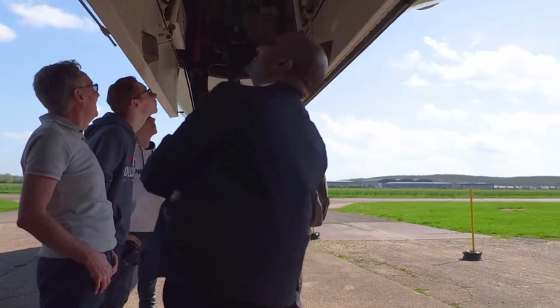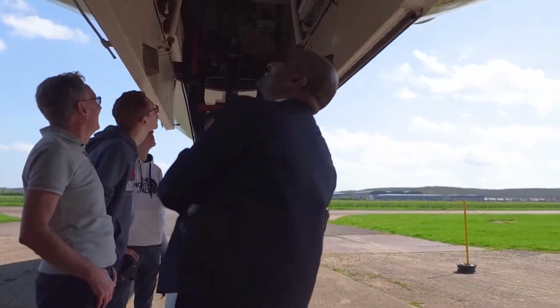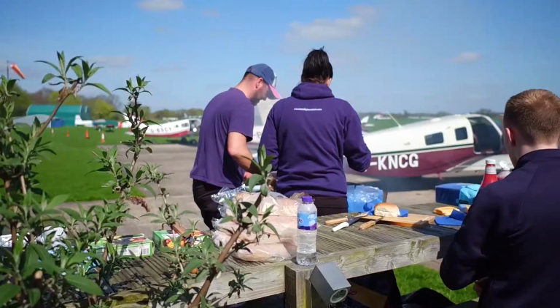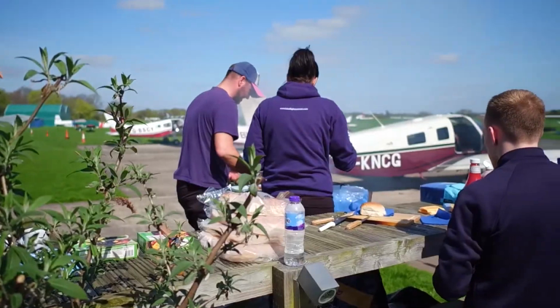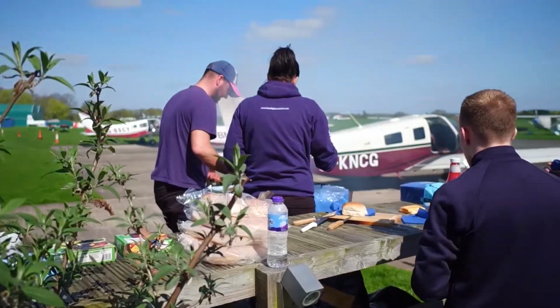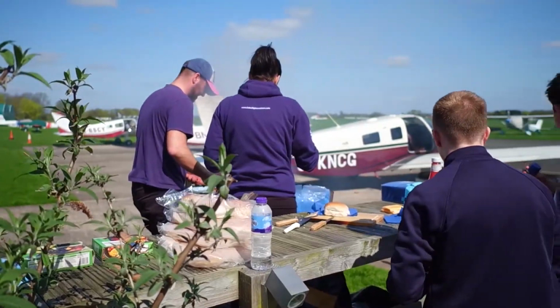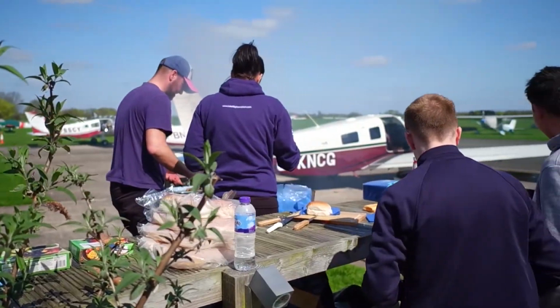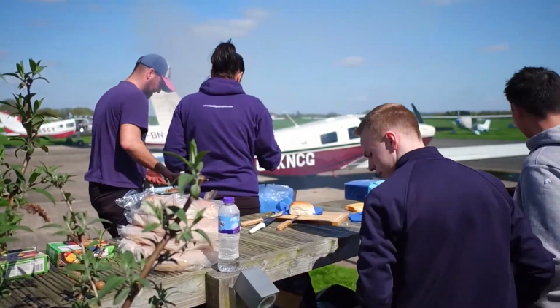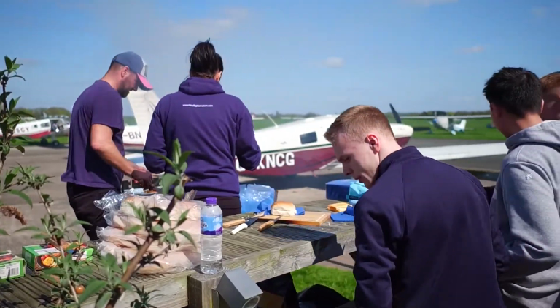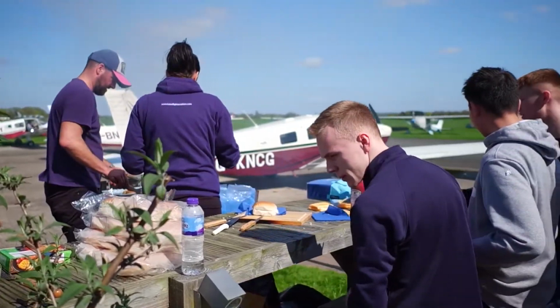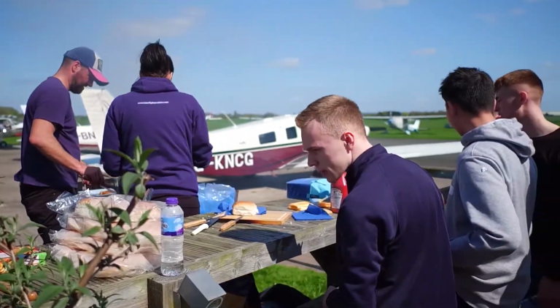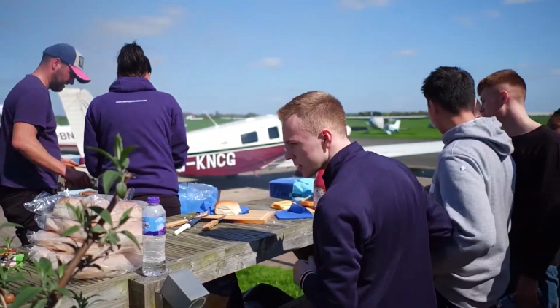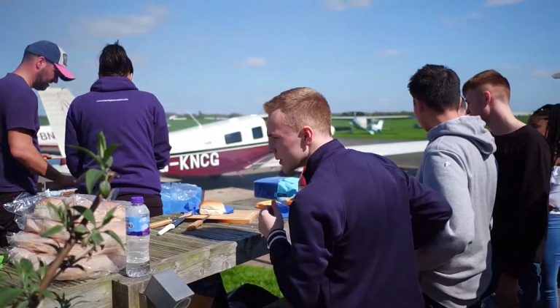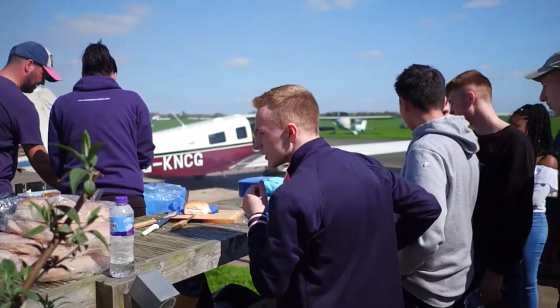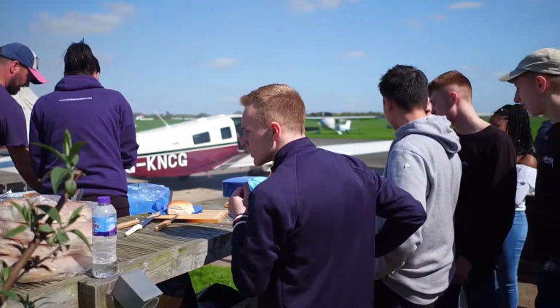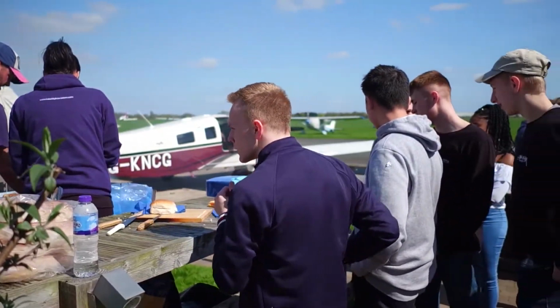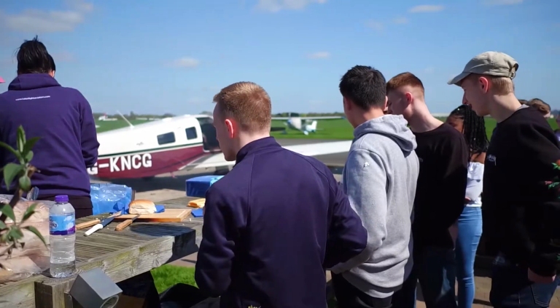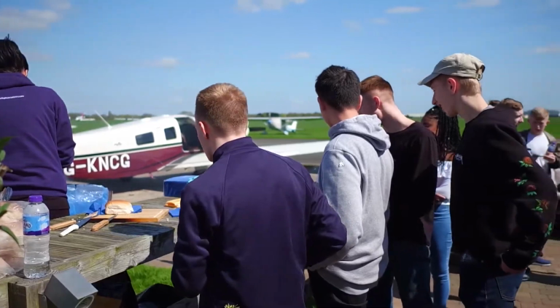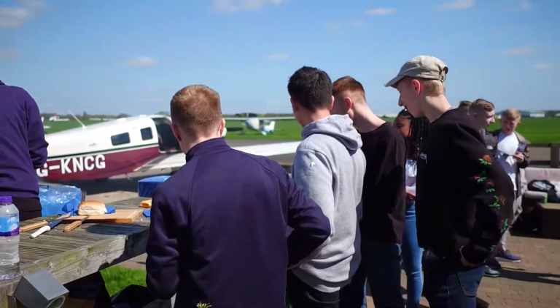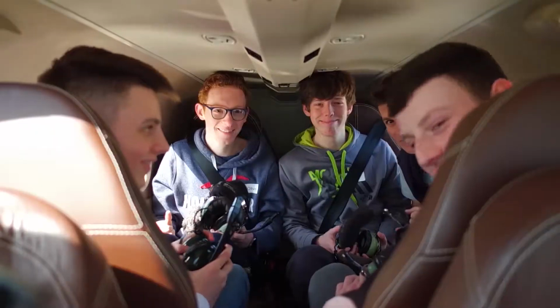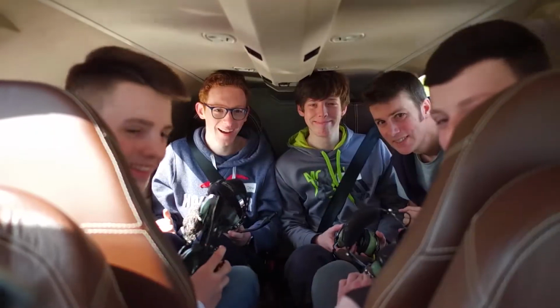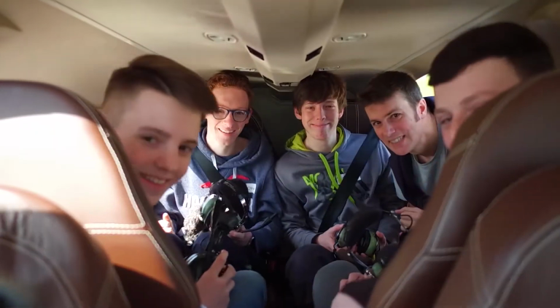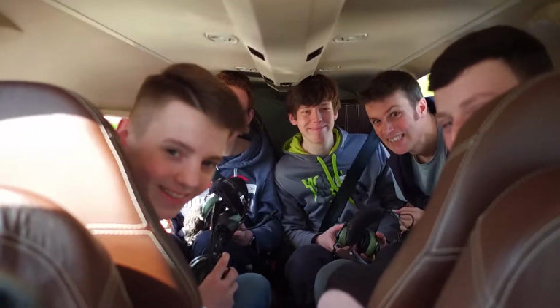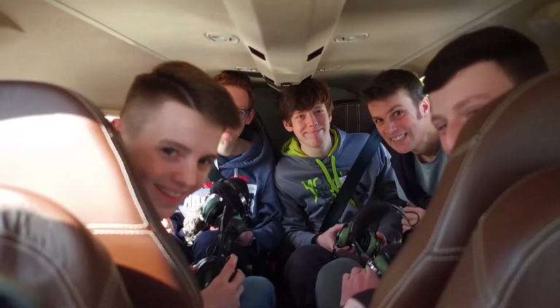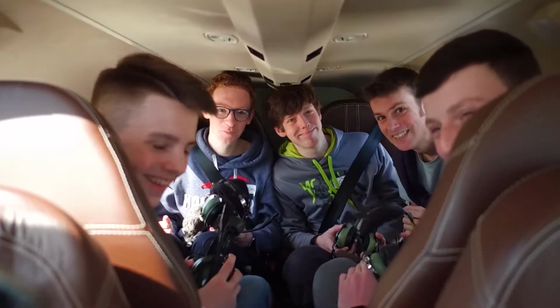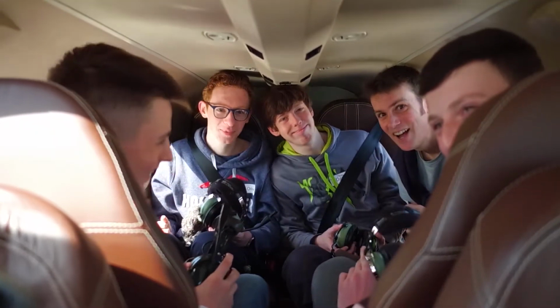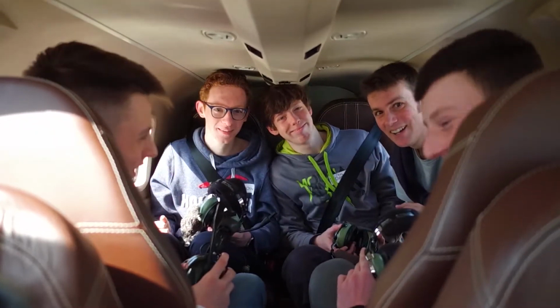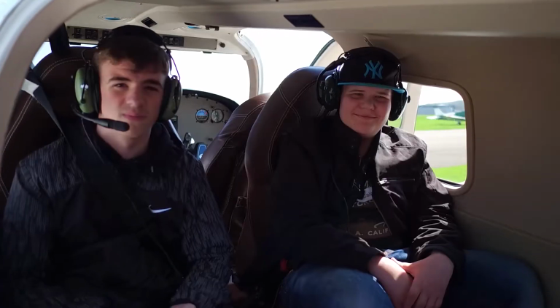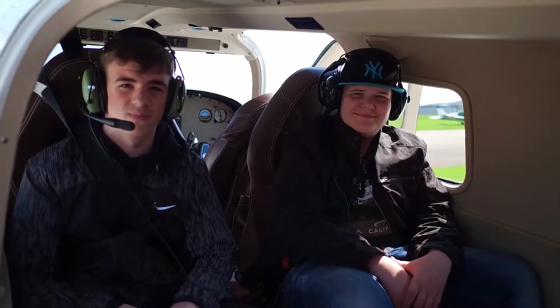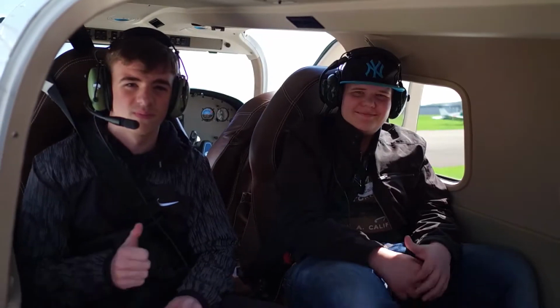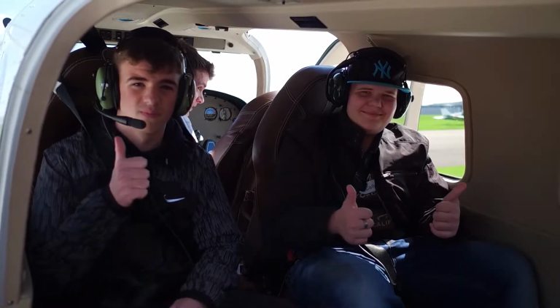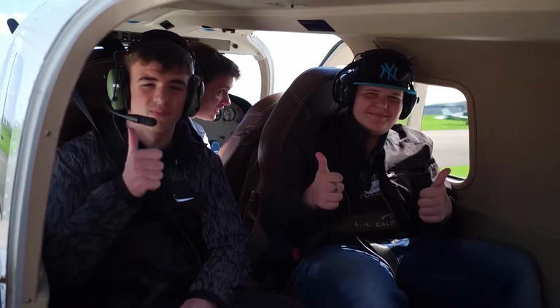They enjoyed a barbecue and, obviously, no visit to Take Flight would be complete without a flight over the local area.